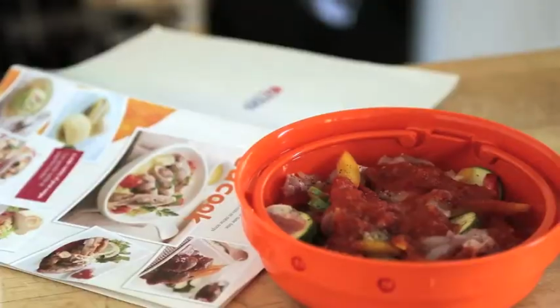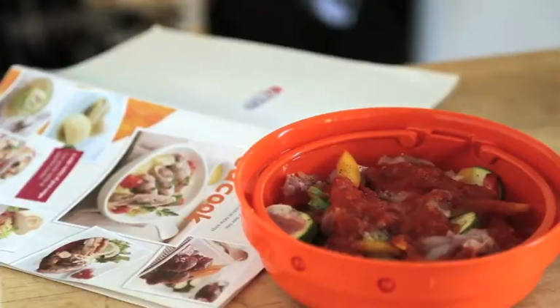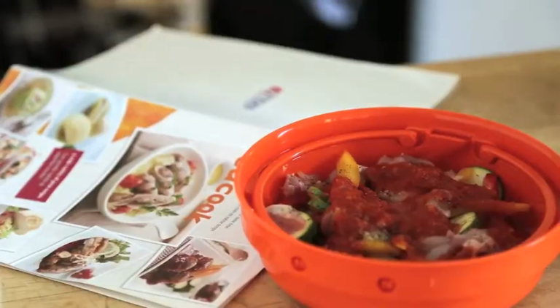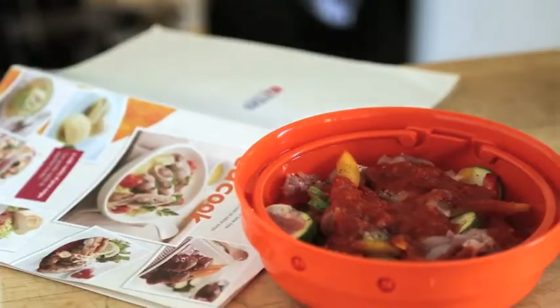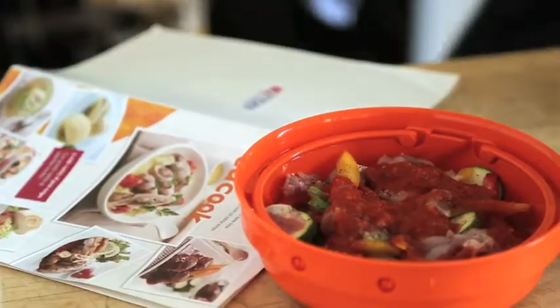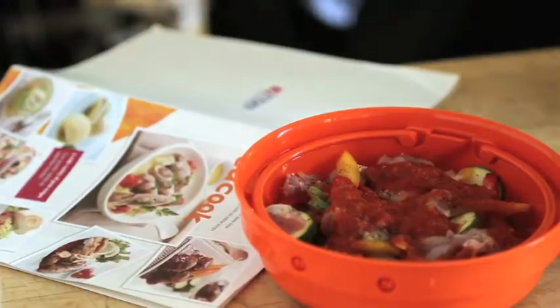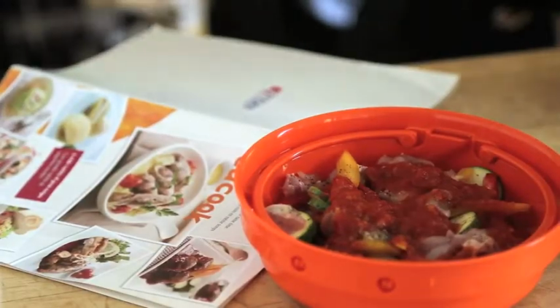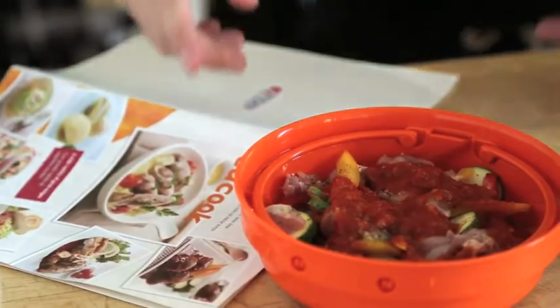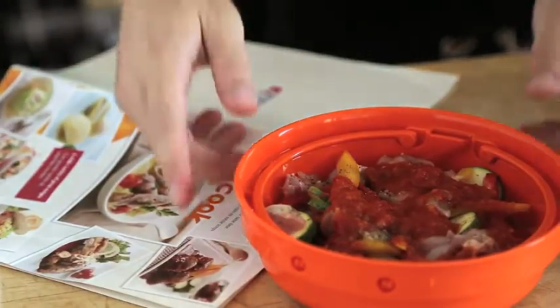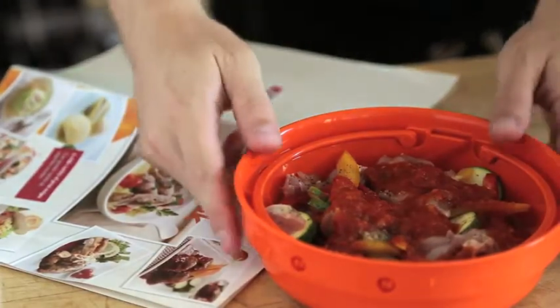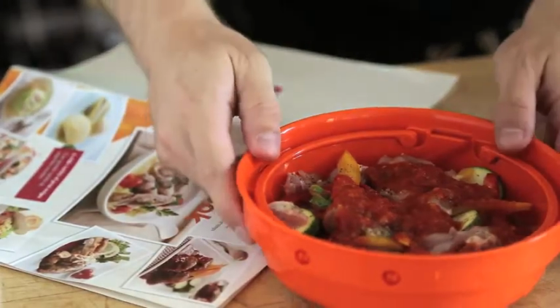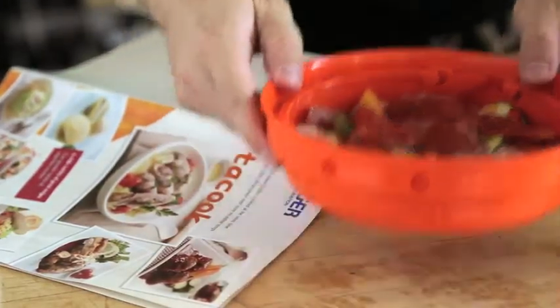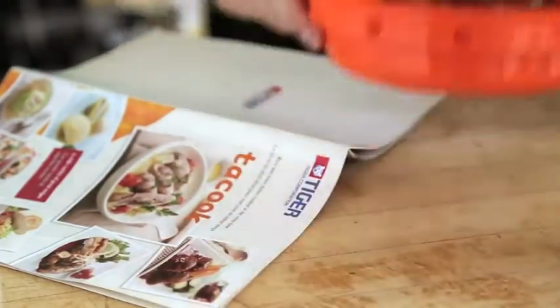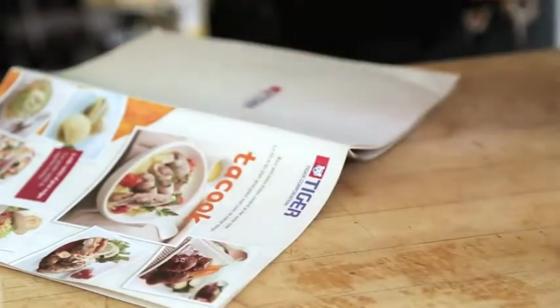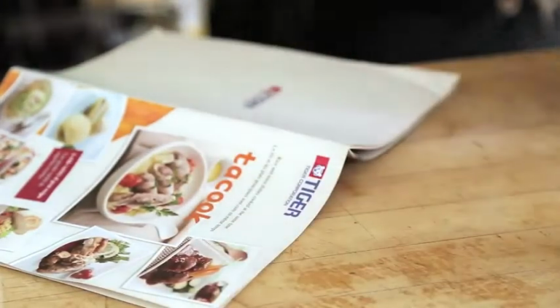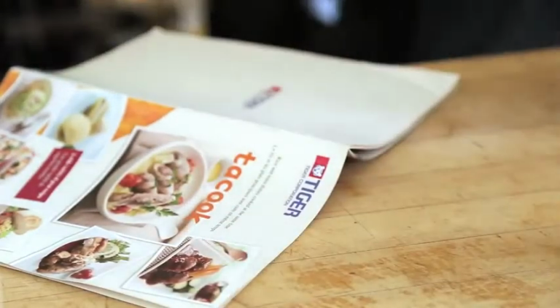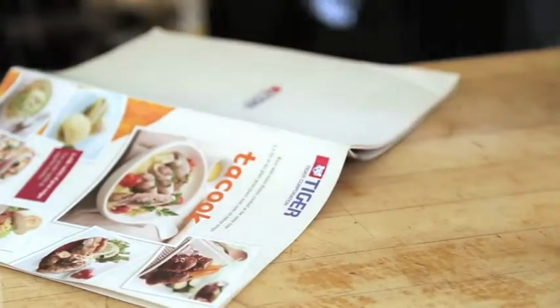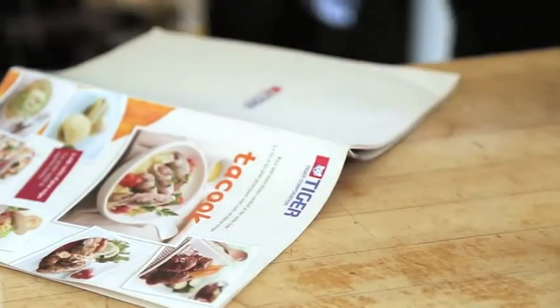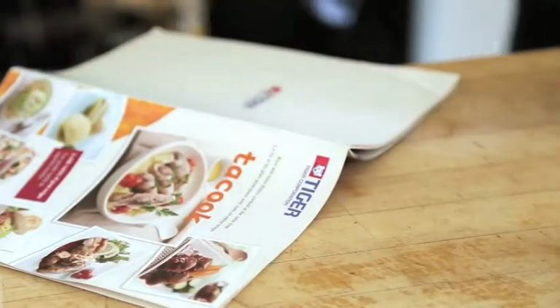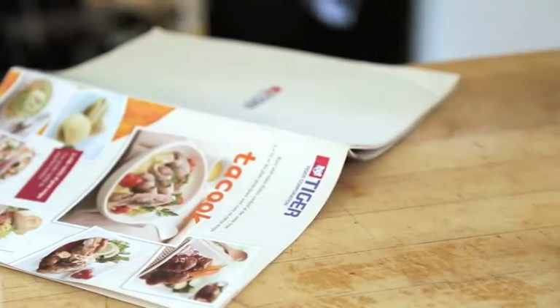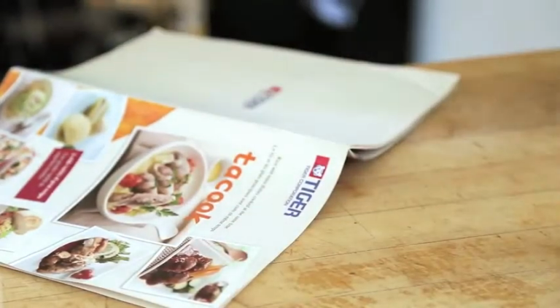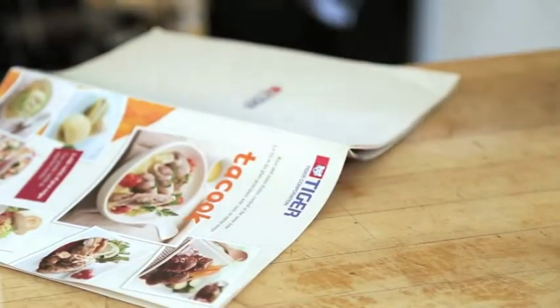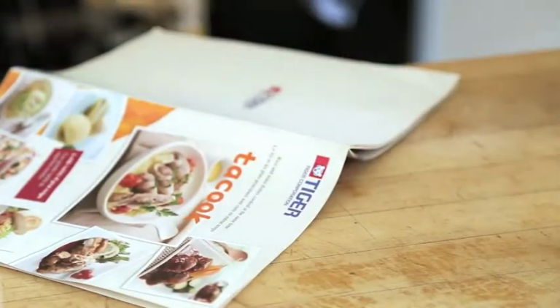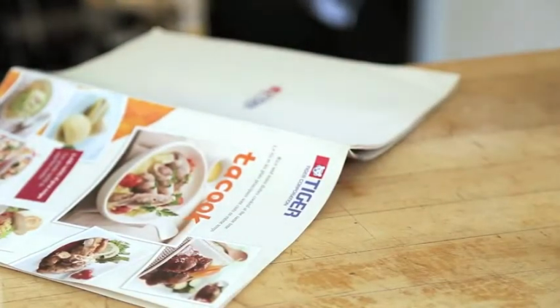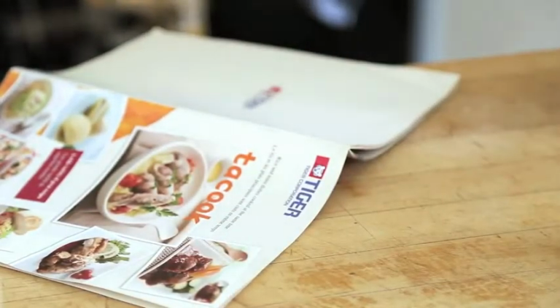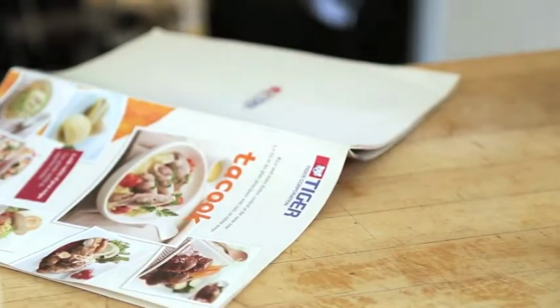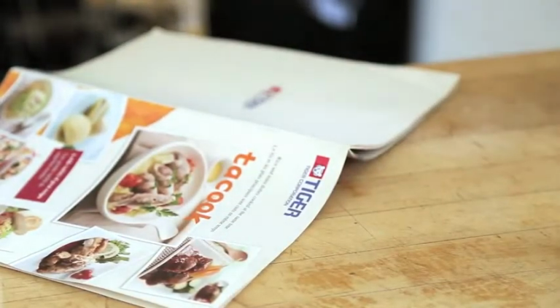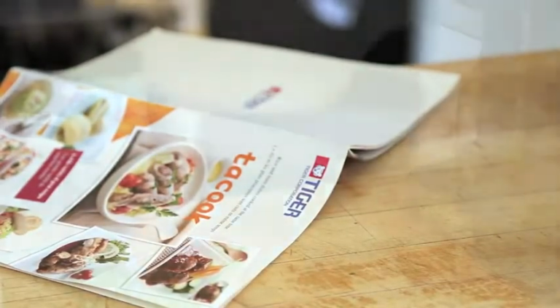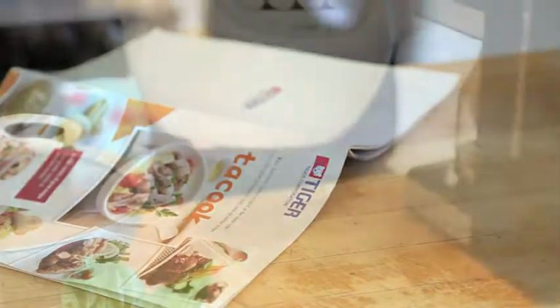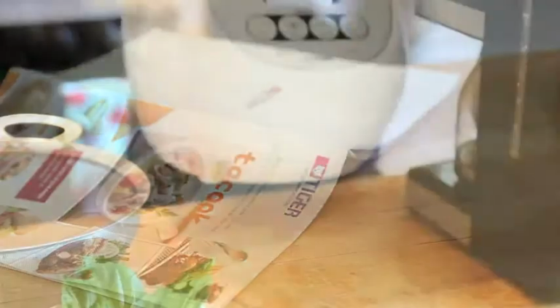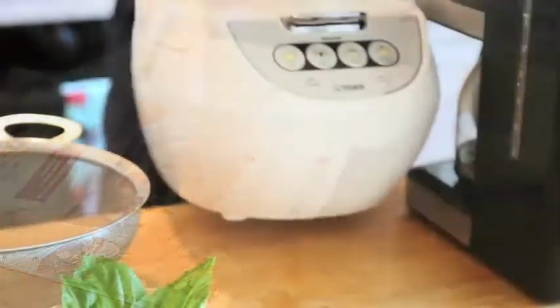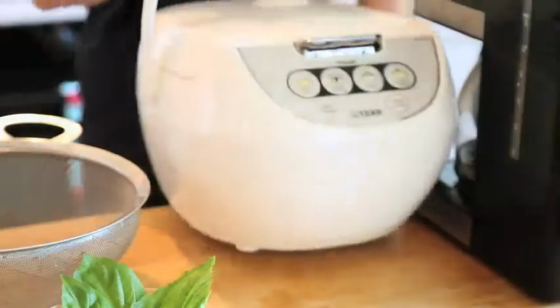The JBV model comes with a cookbook packed with healthy and hearty recipes for you and your family to enjoy.